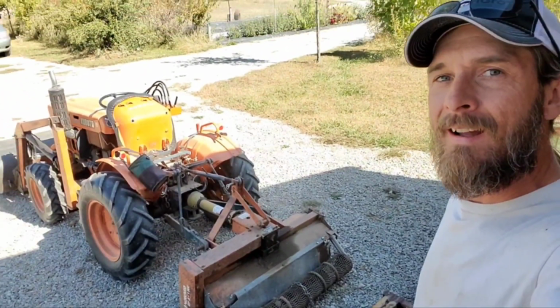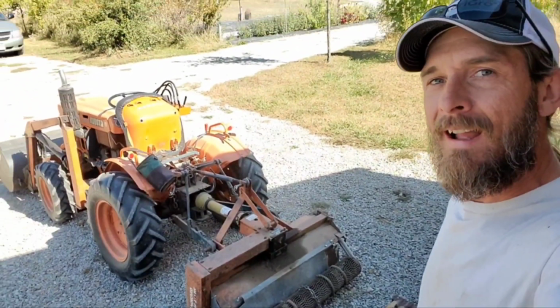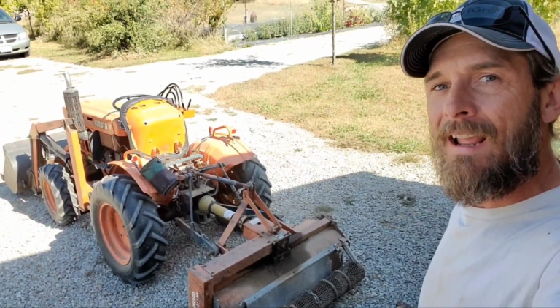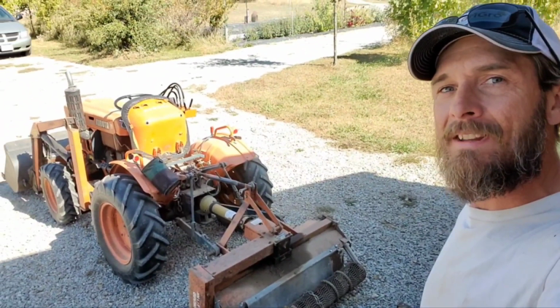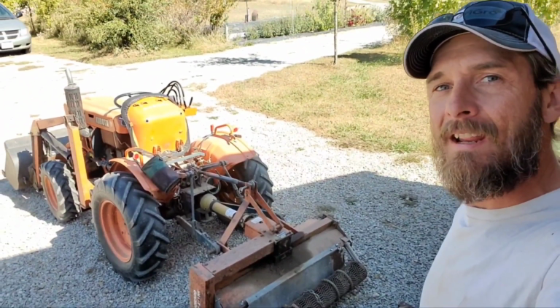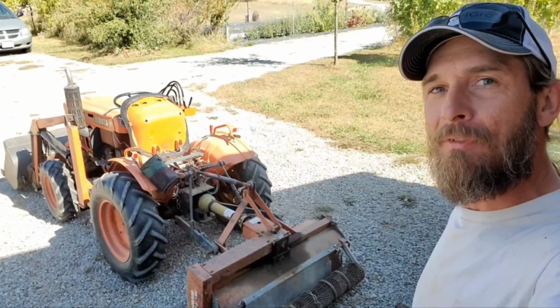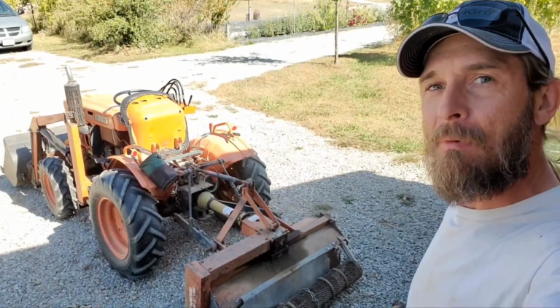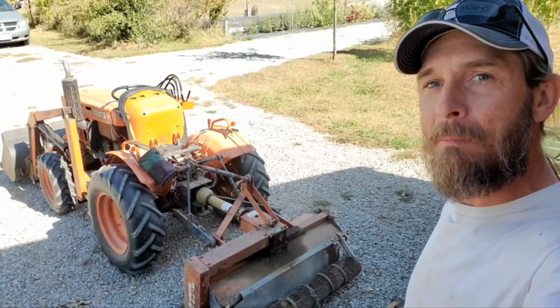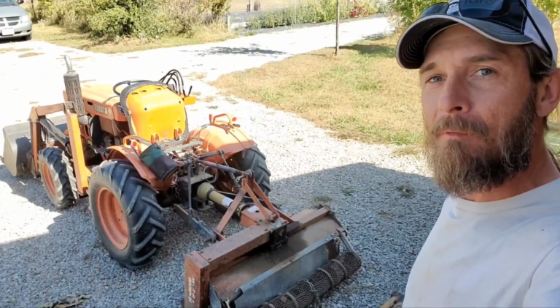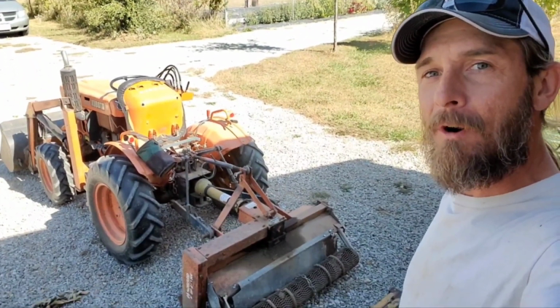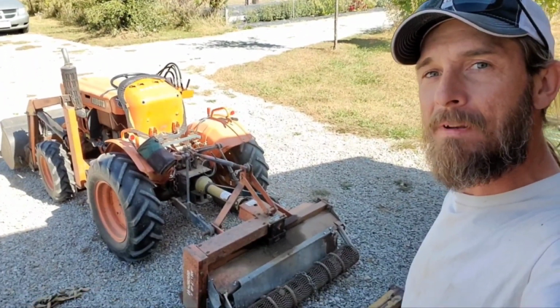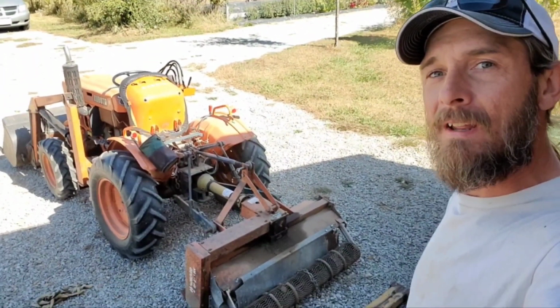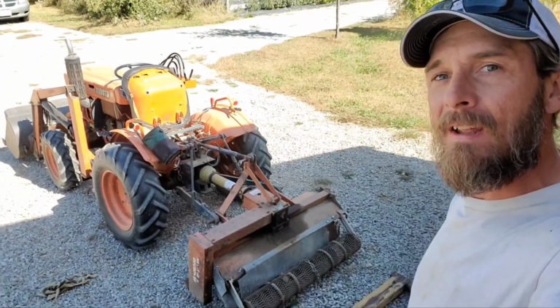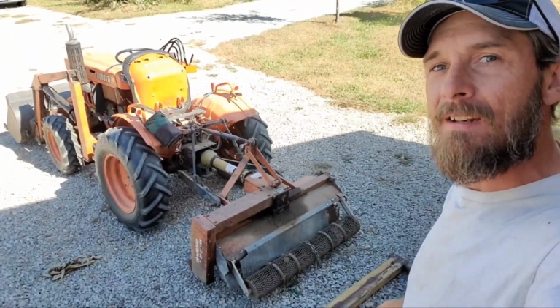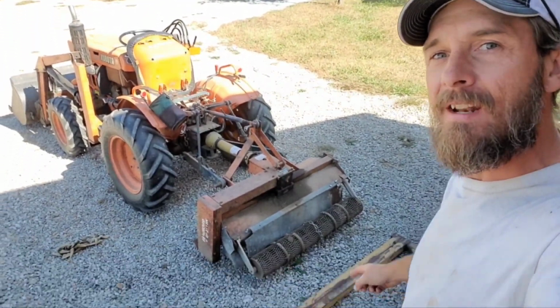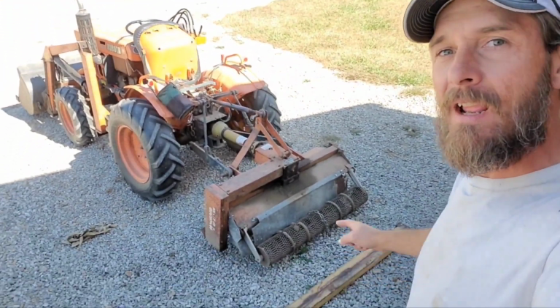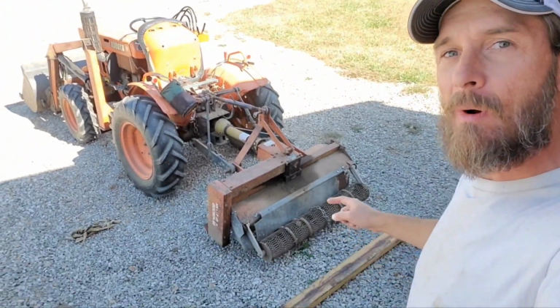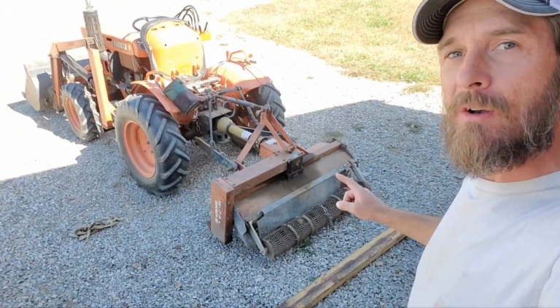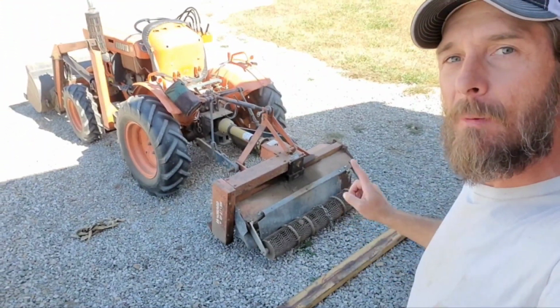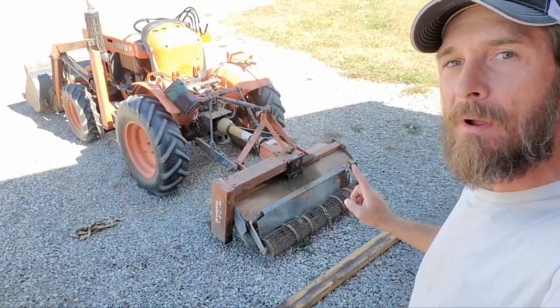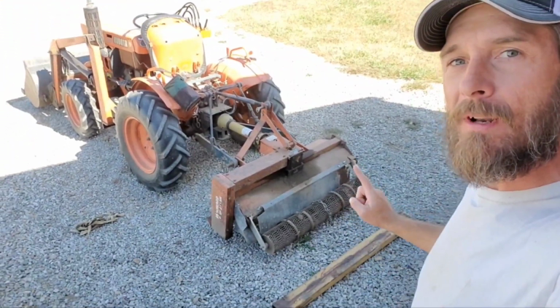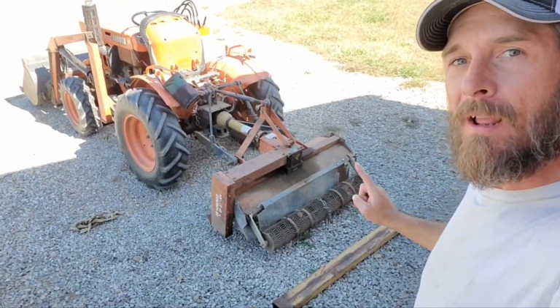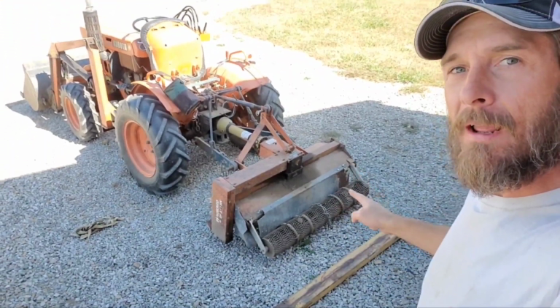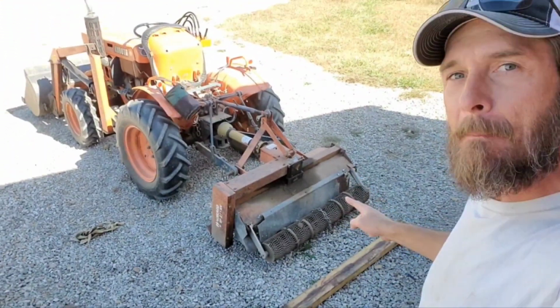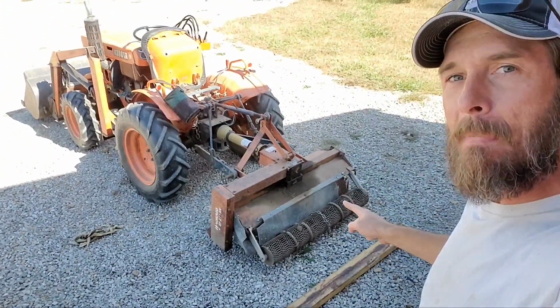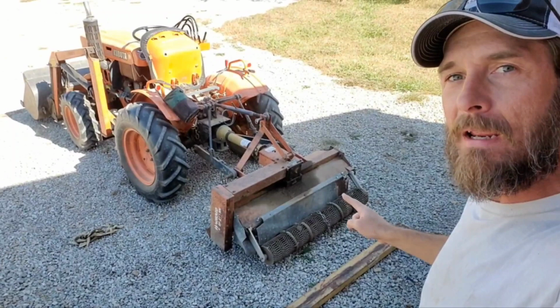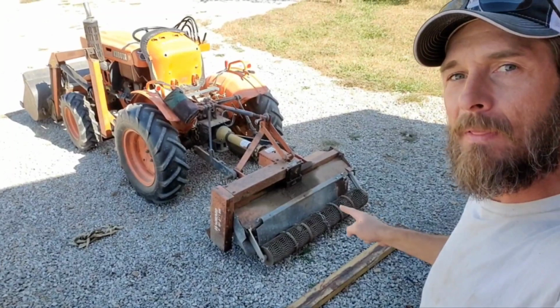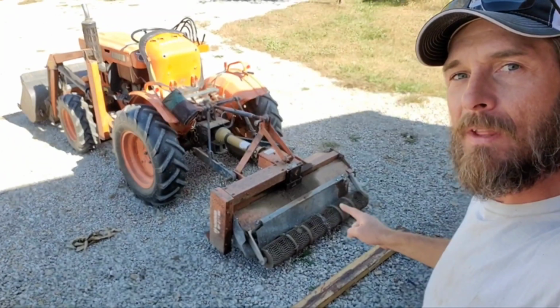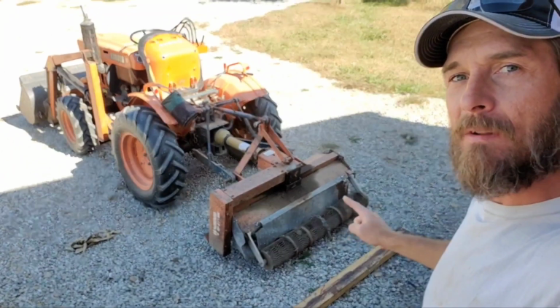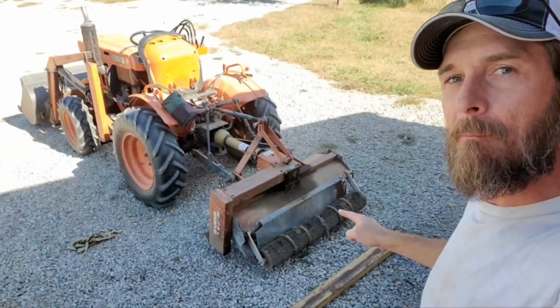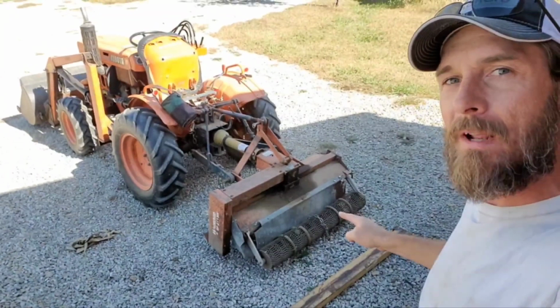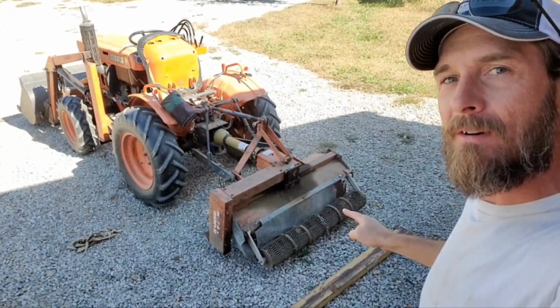Hi guys, Keith from Markenburg Farms, and today we're going to do a build it and make this better.